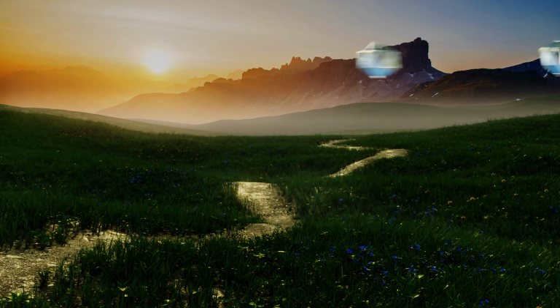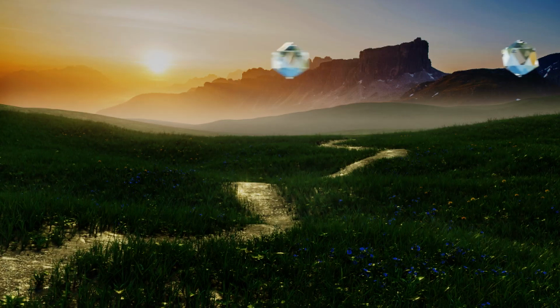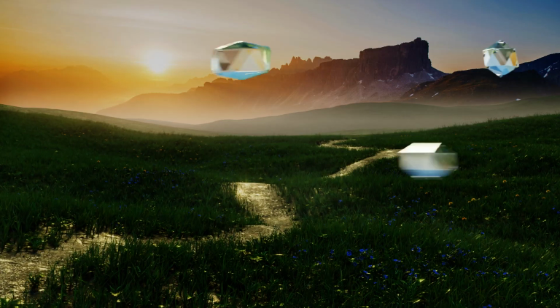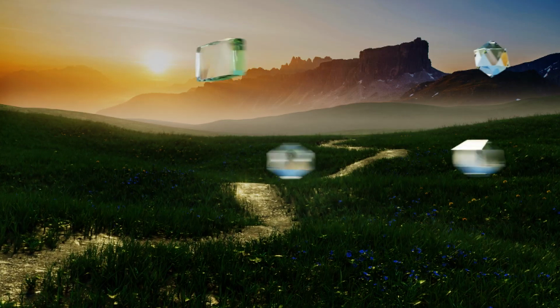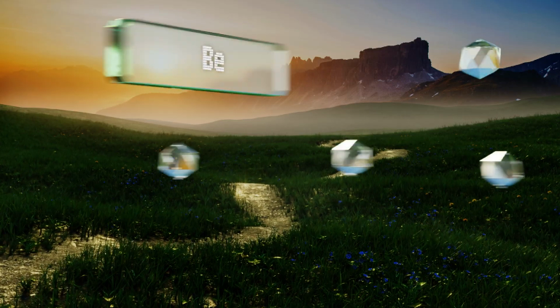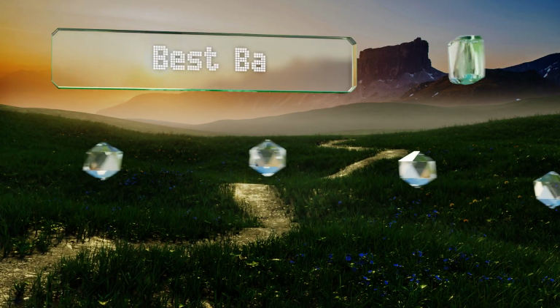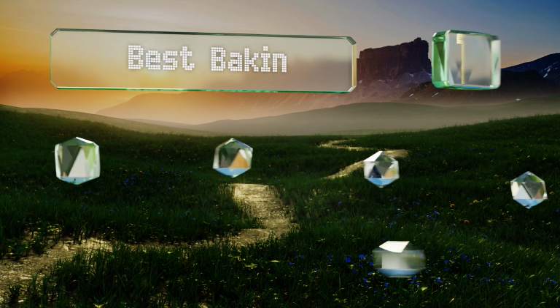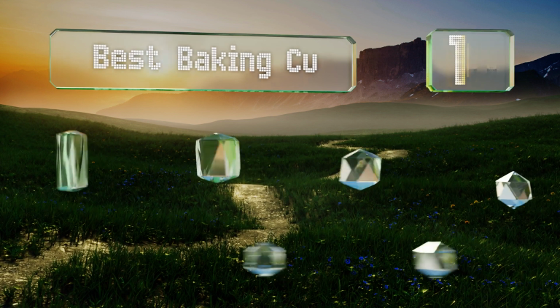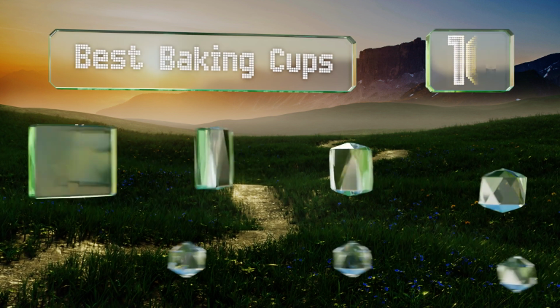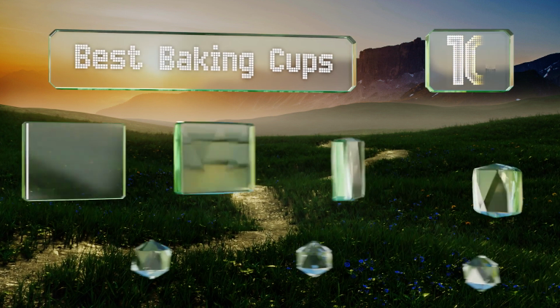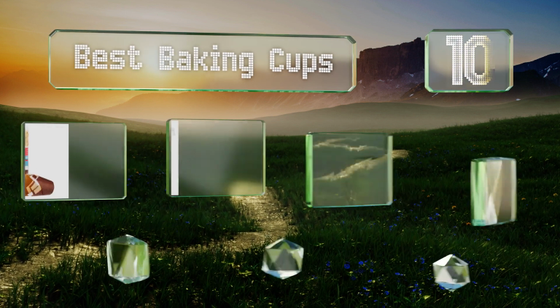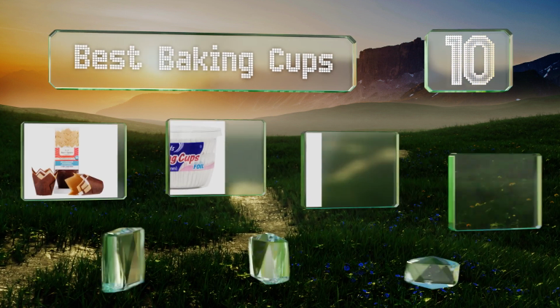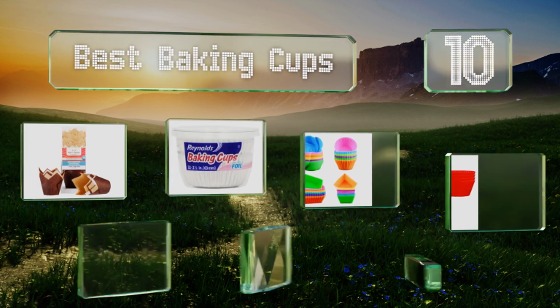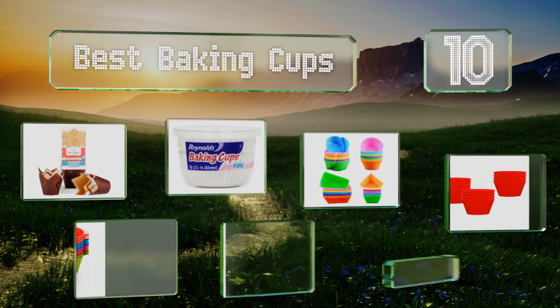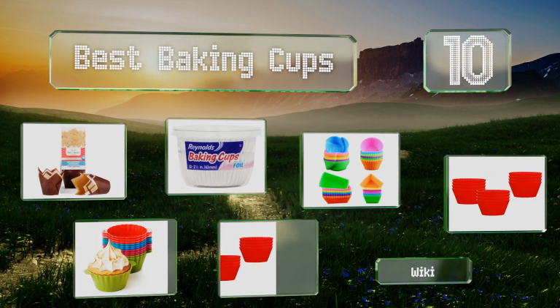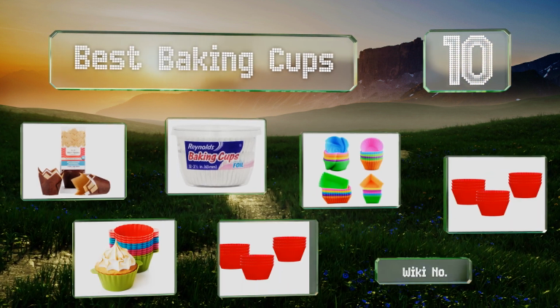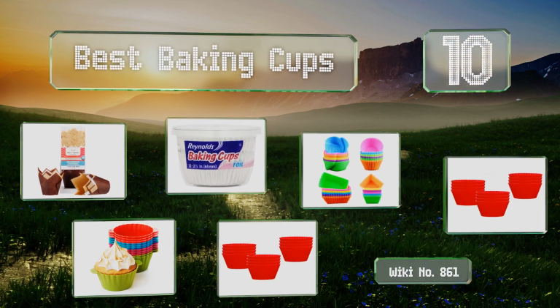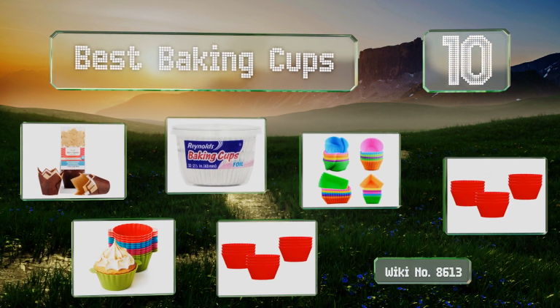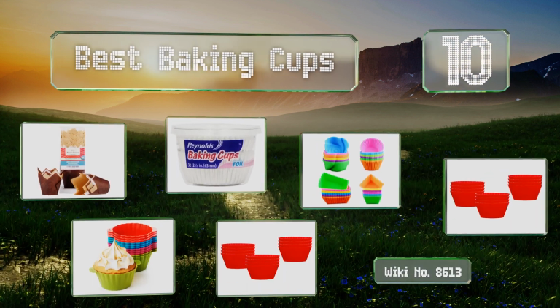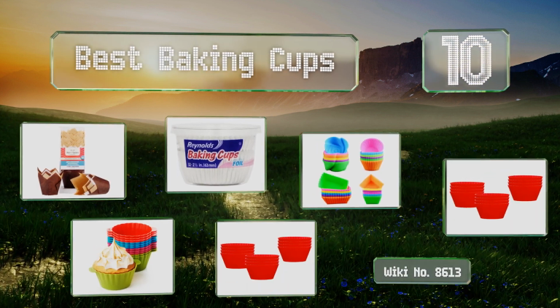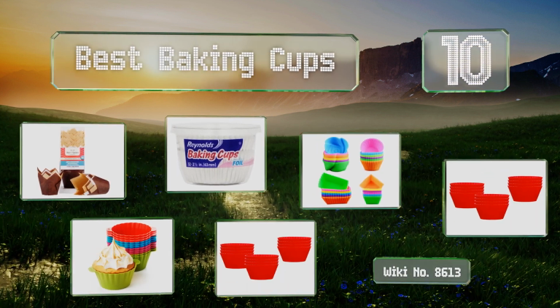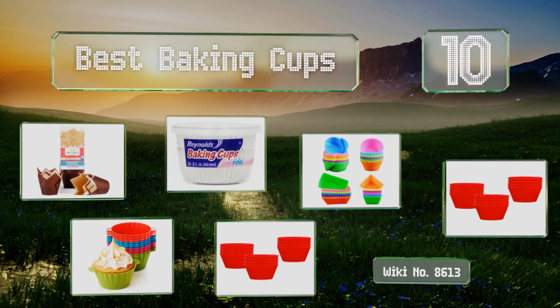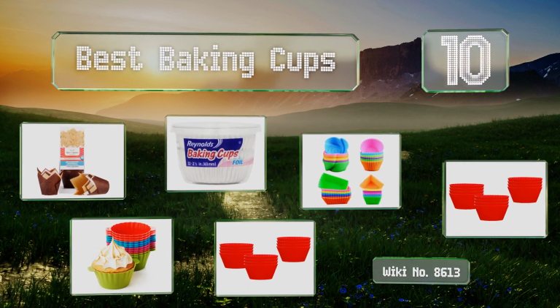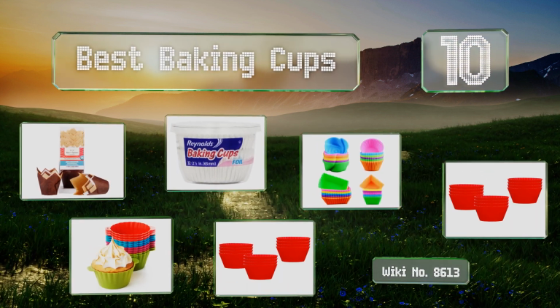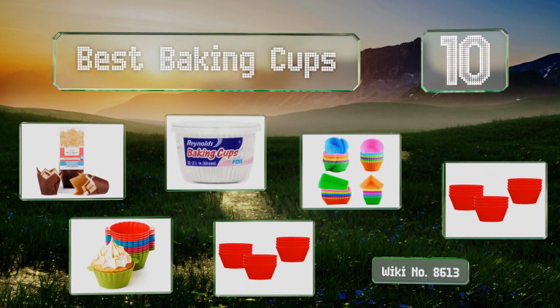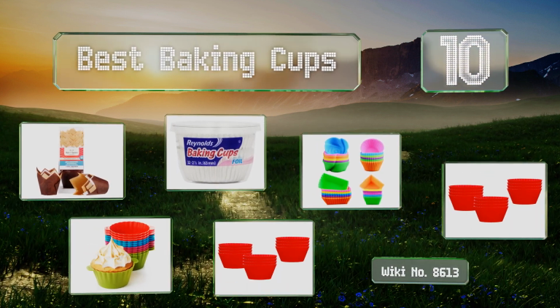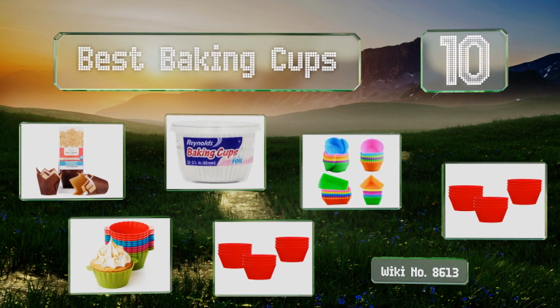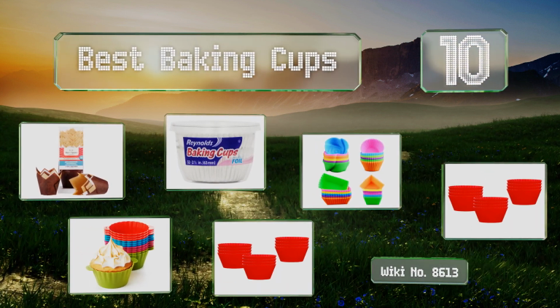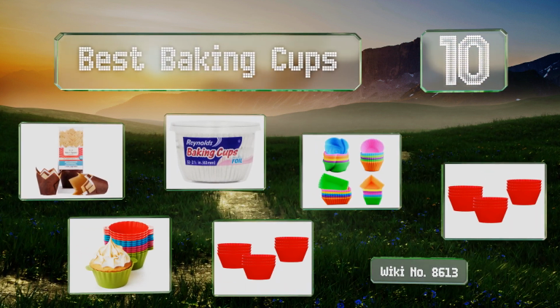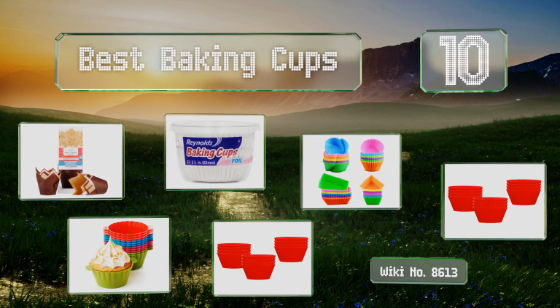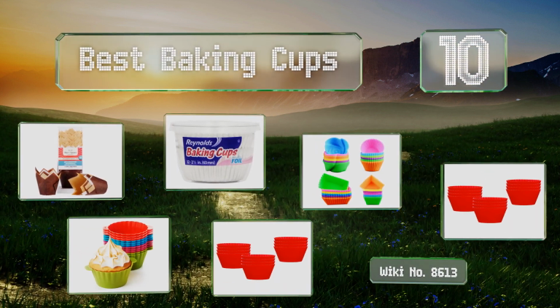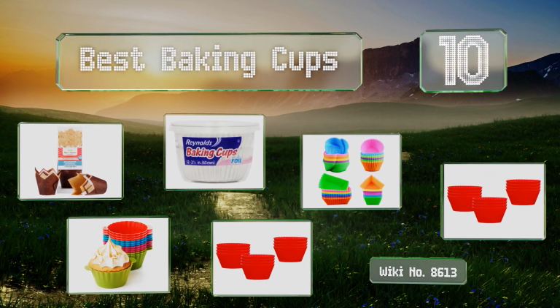EasyVid presents the 10 best baking cups. Let's get started with the list.